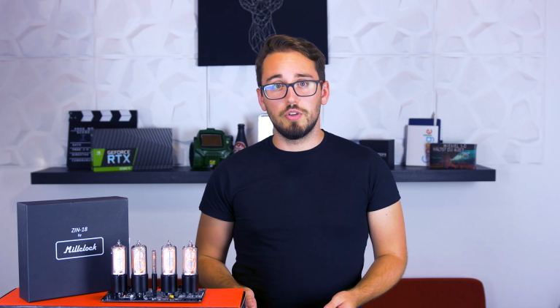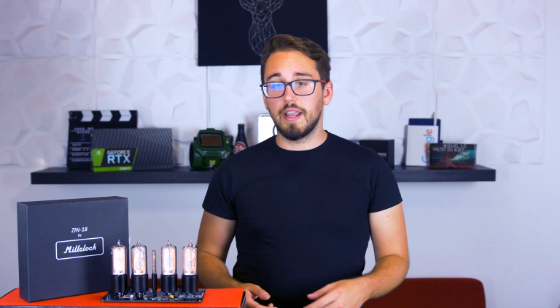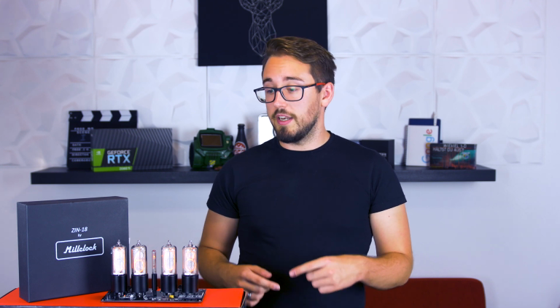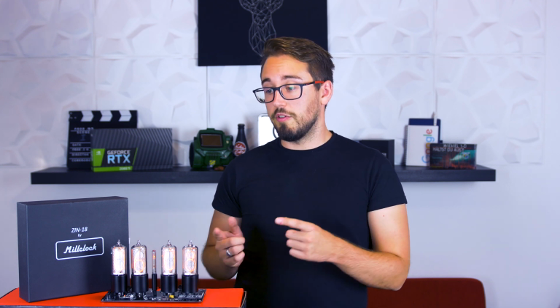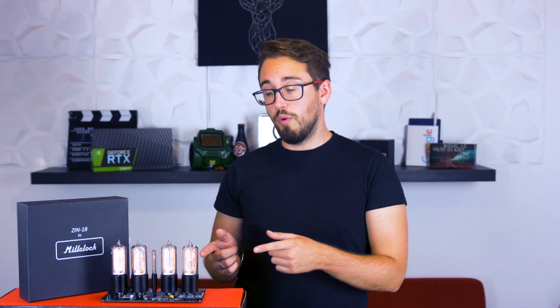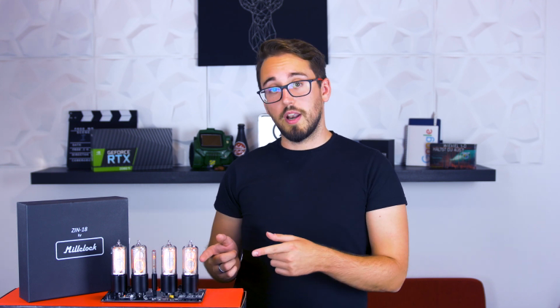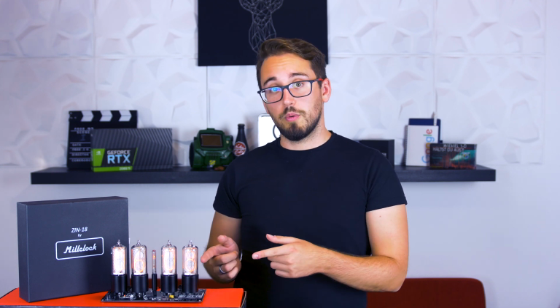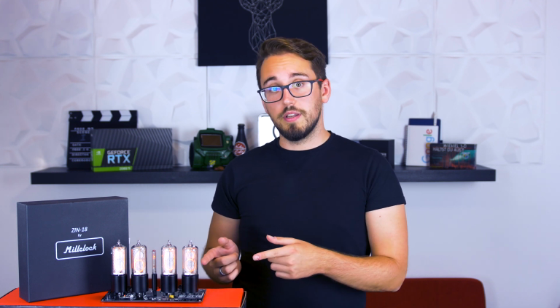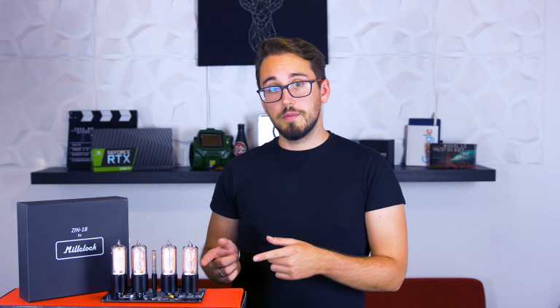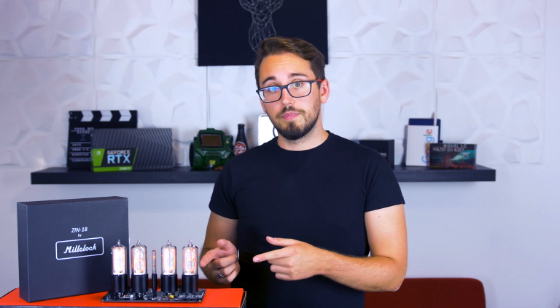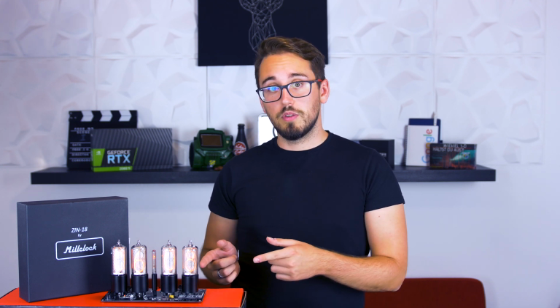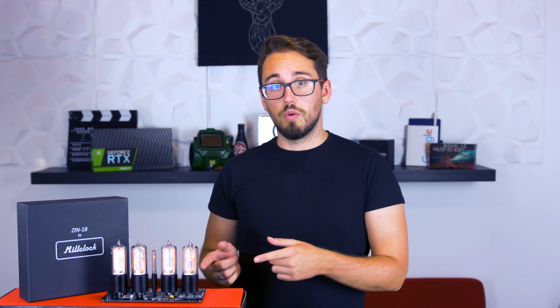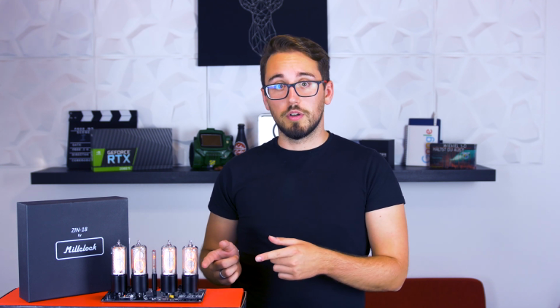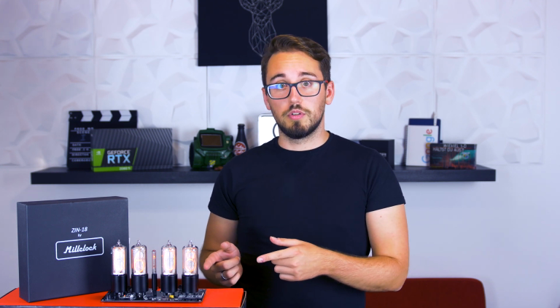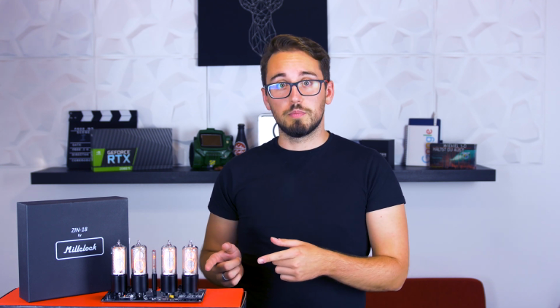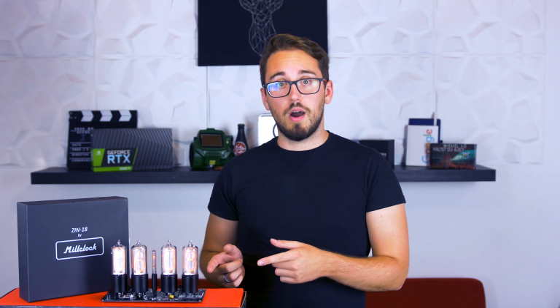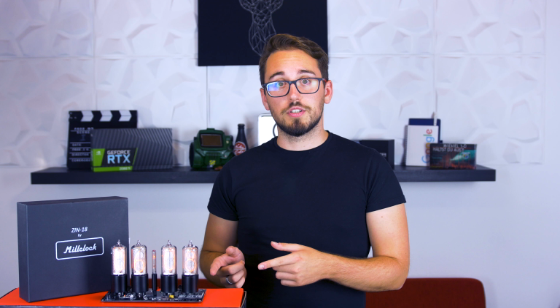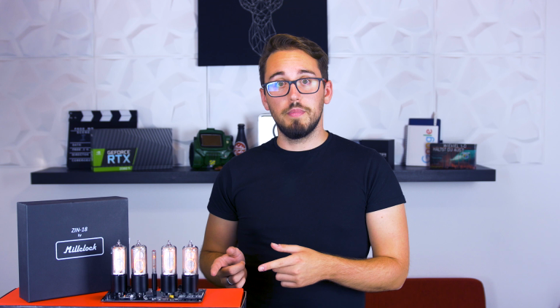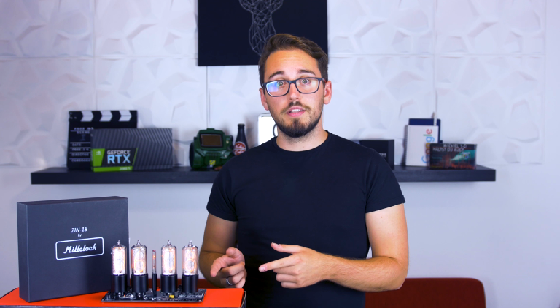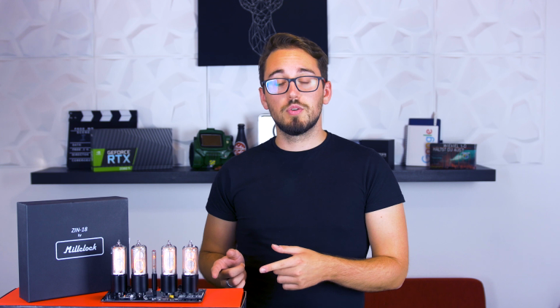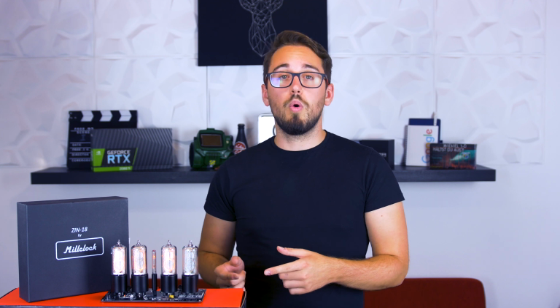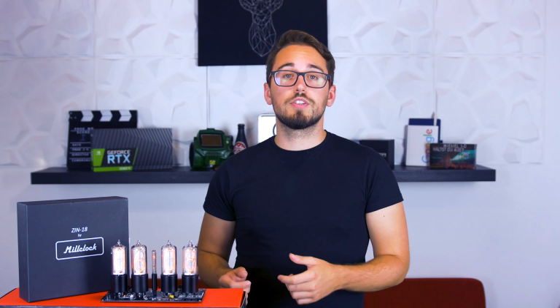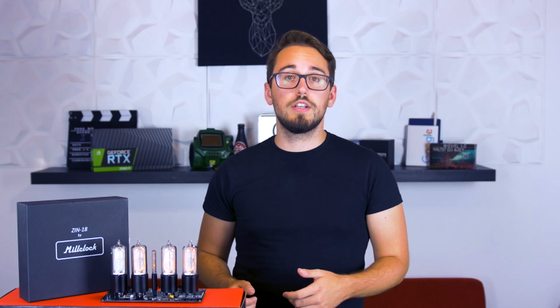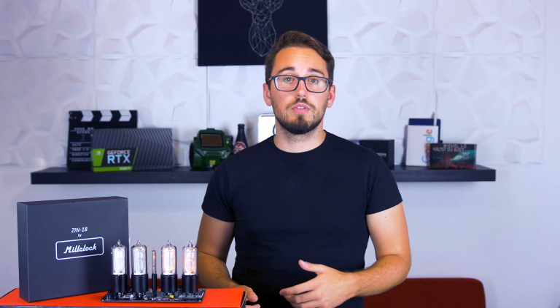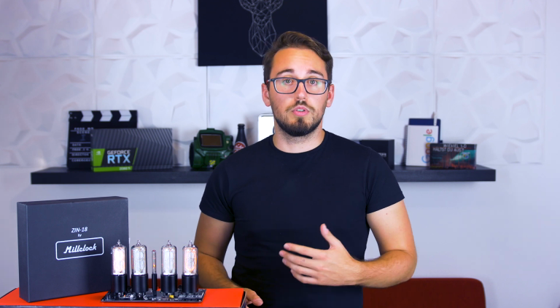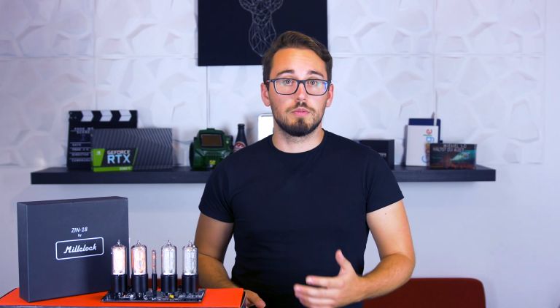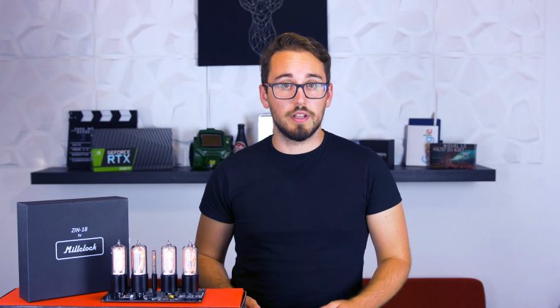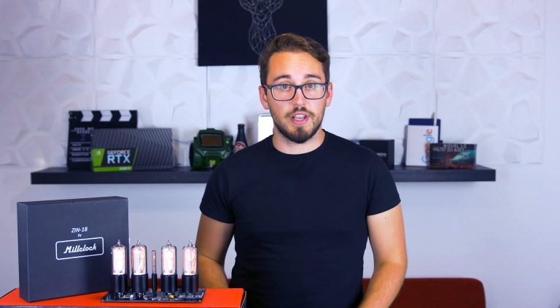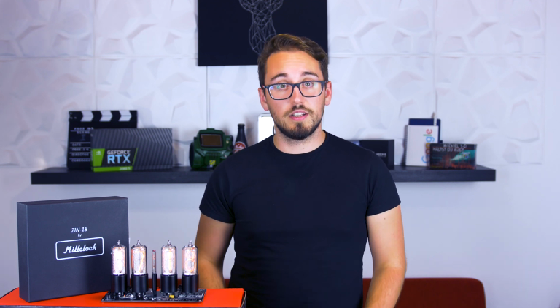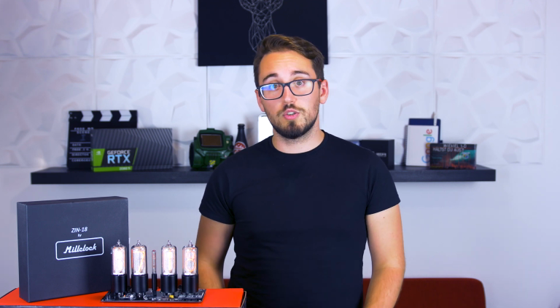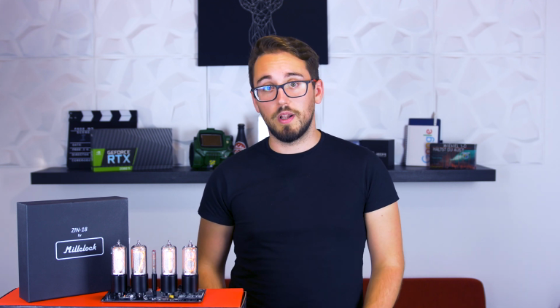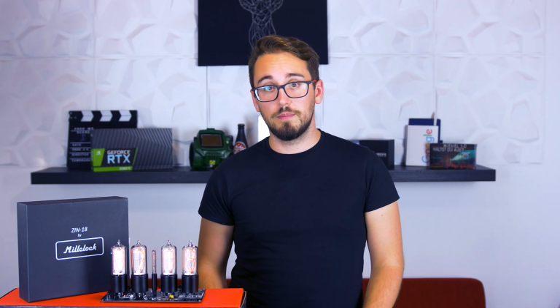You can get either 4 tubes, like we did, in order to display hours and minutes, or 6 to display the seconds as well.